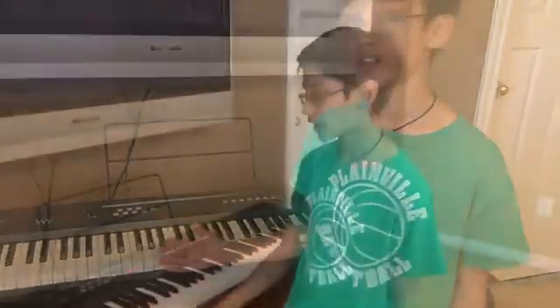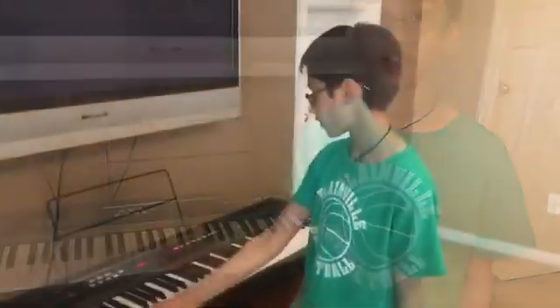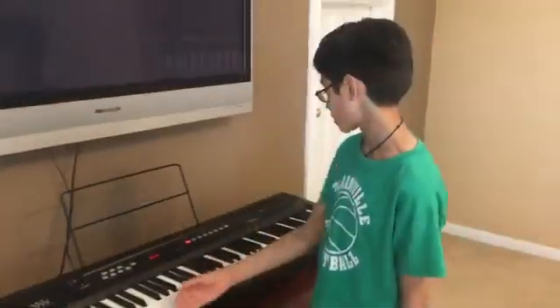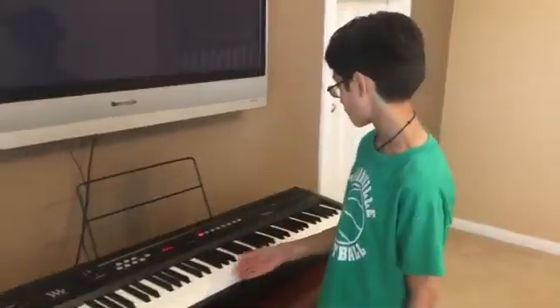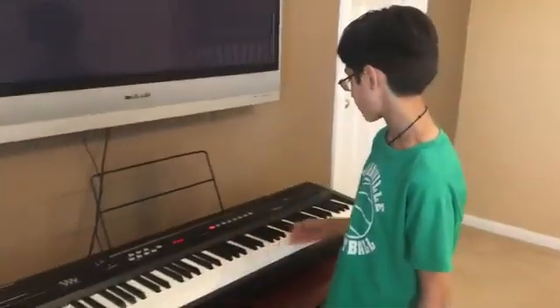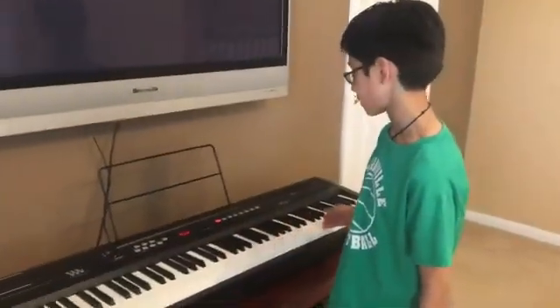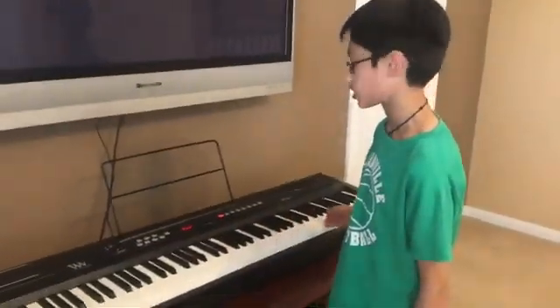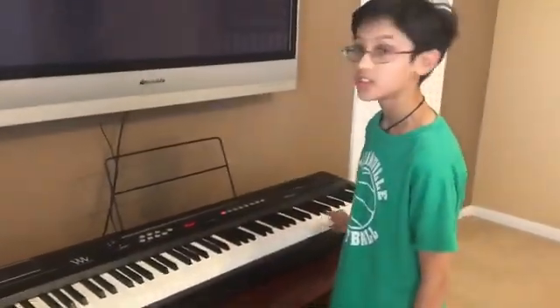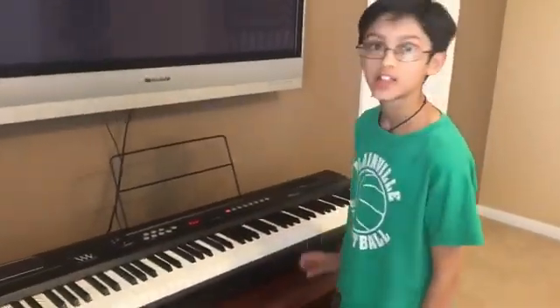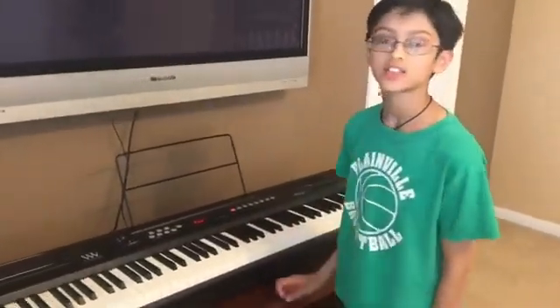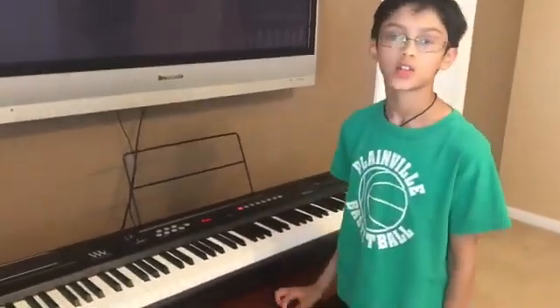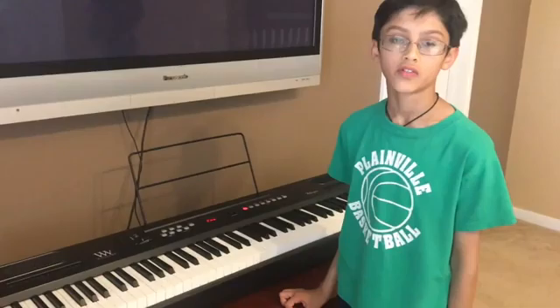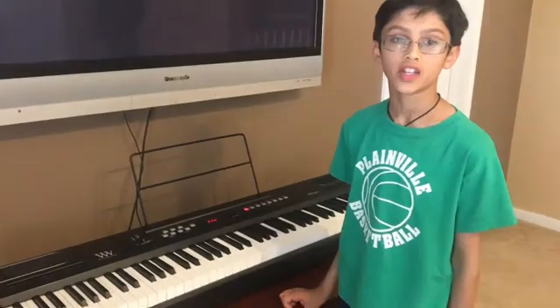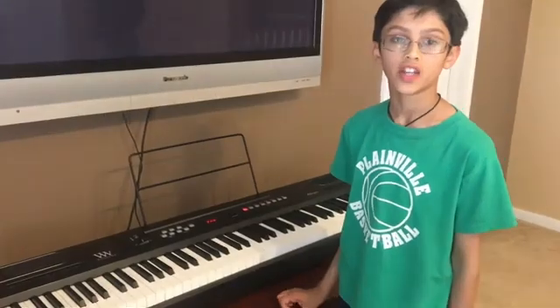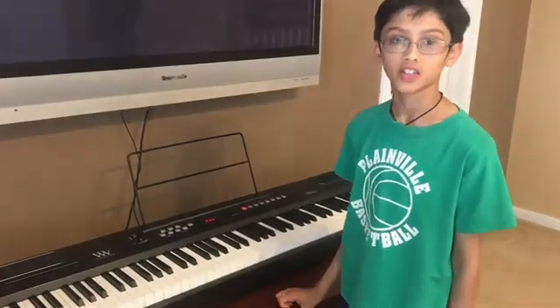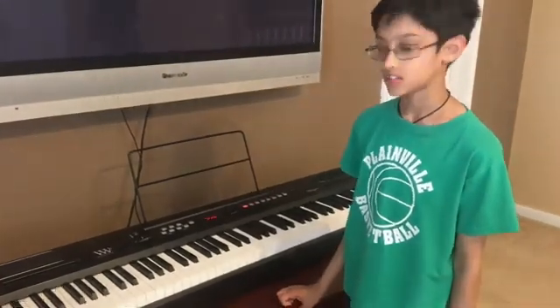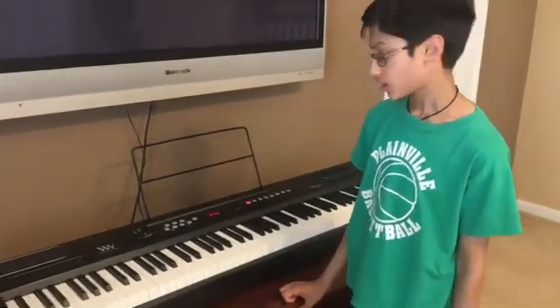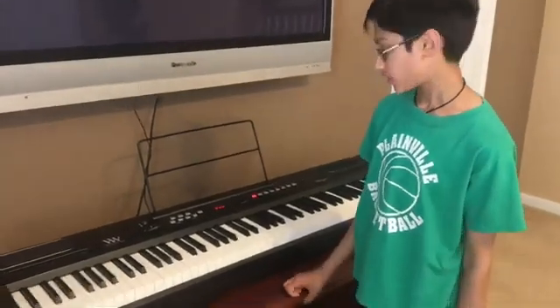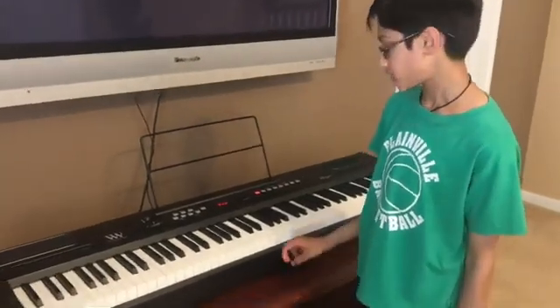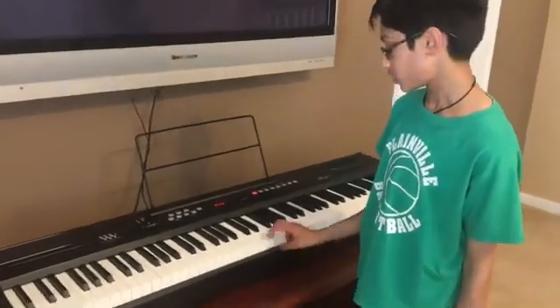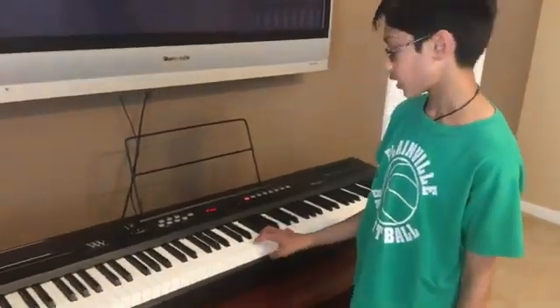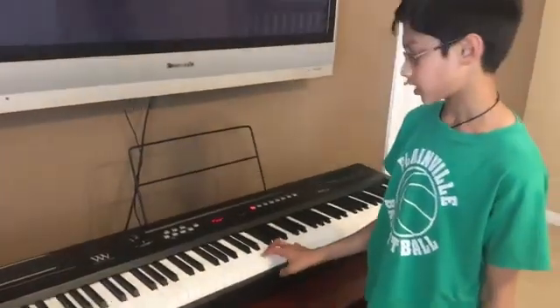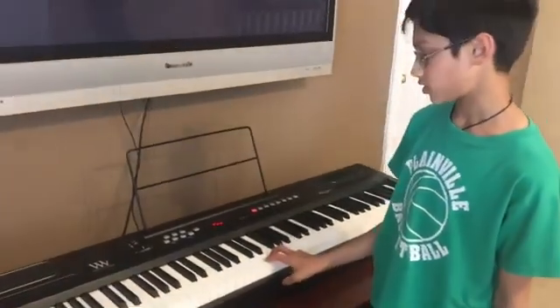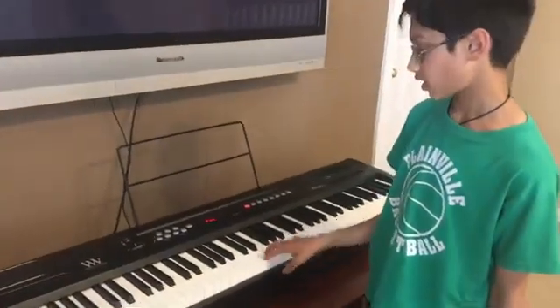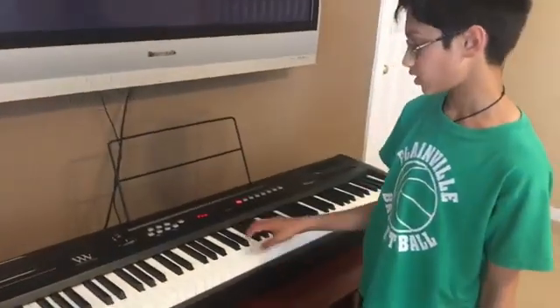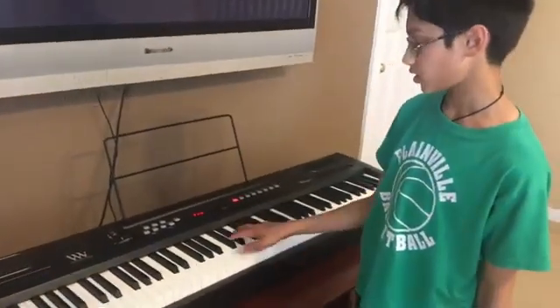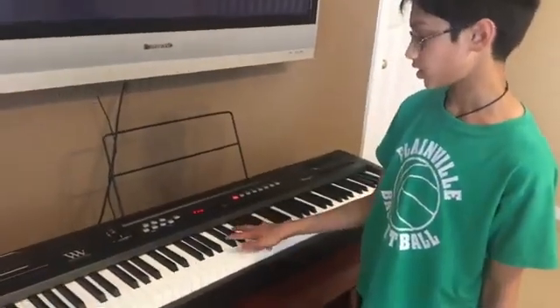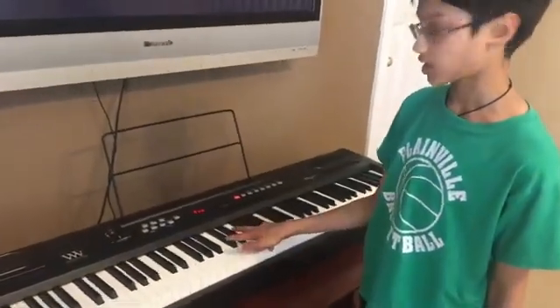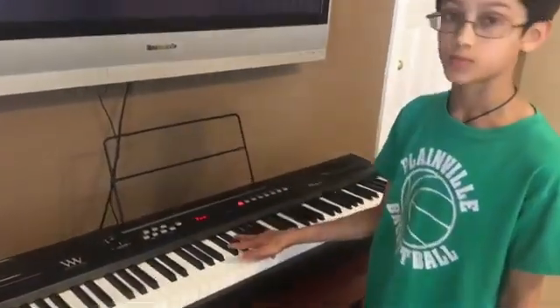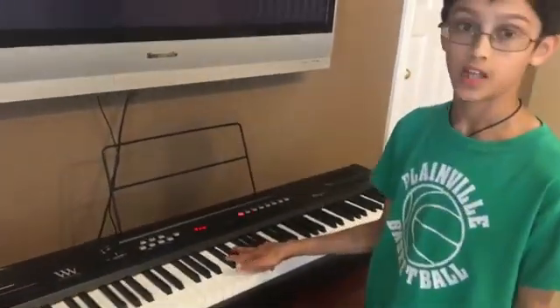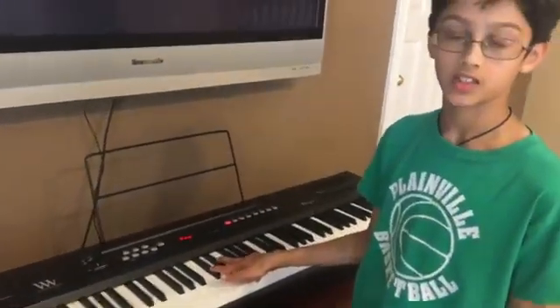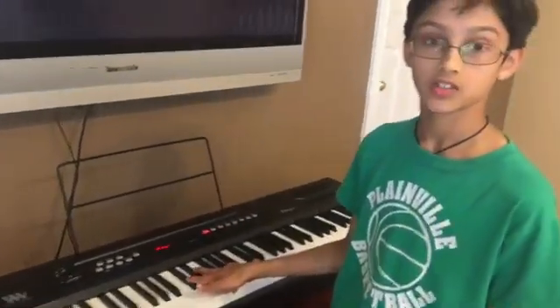Here we have a full-size piano keyboard. It has a total of 88 keys, 52 white keys, and 36 black keys.